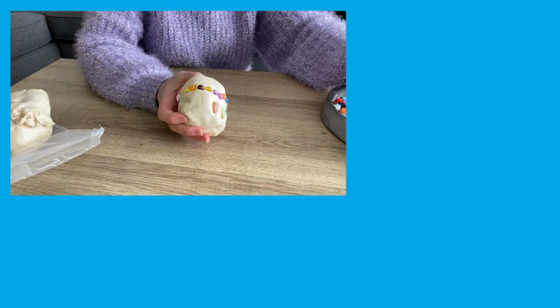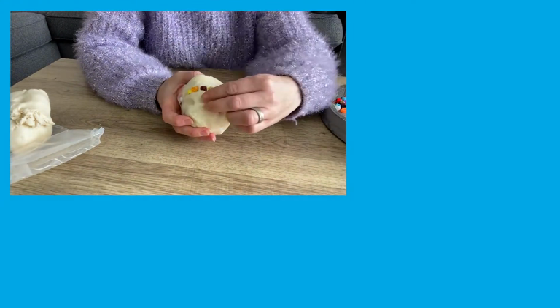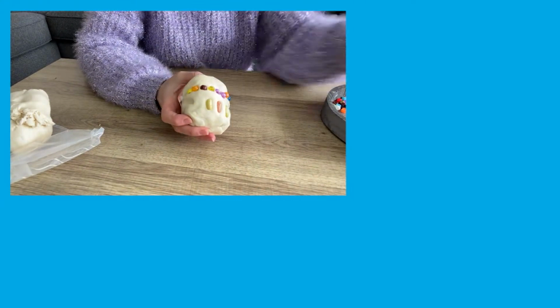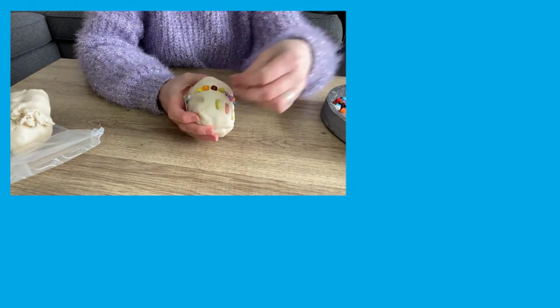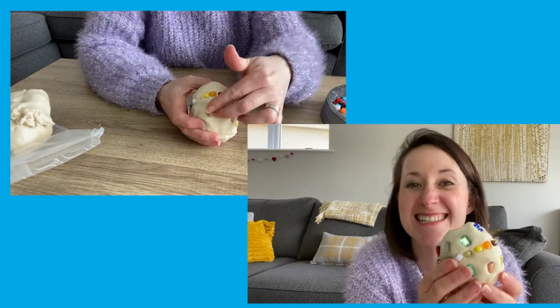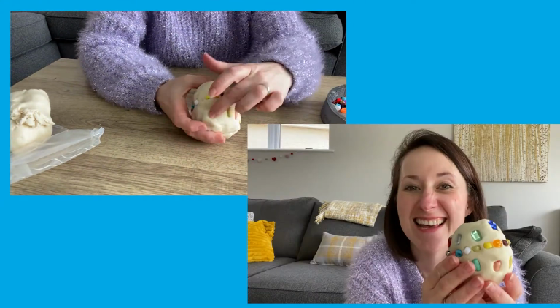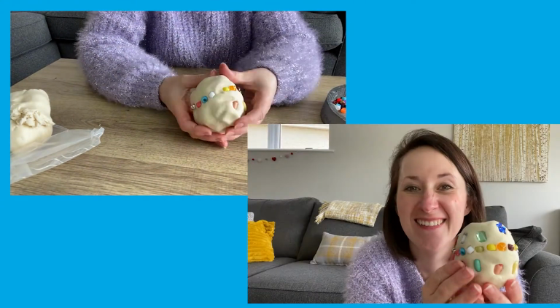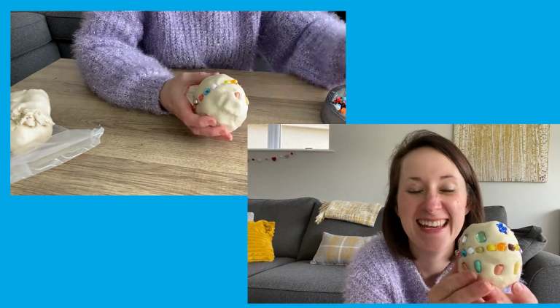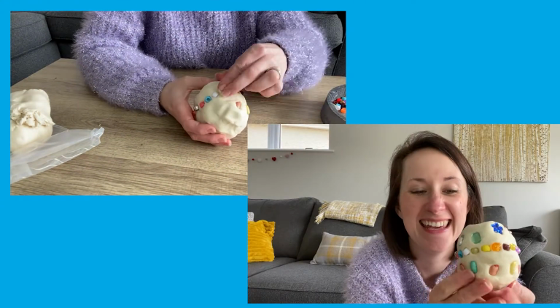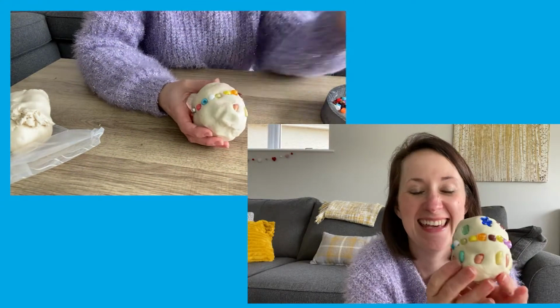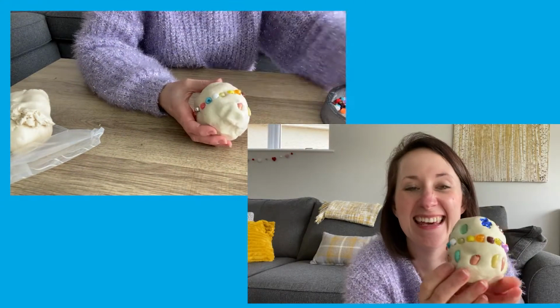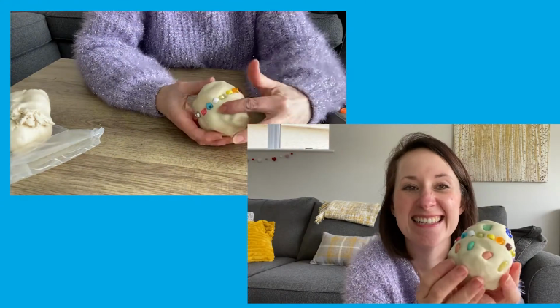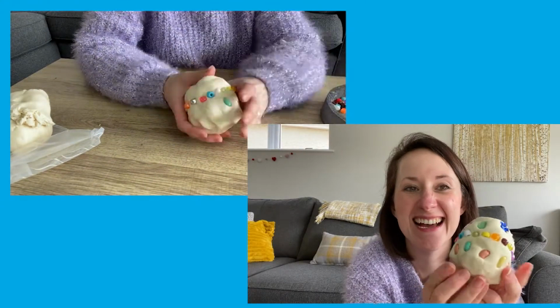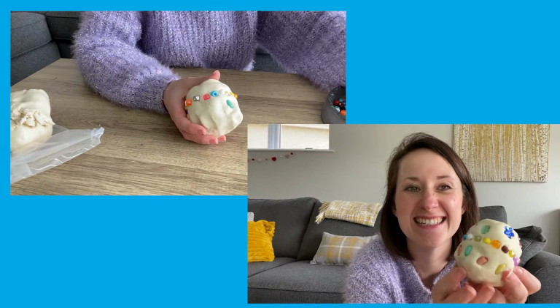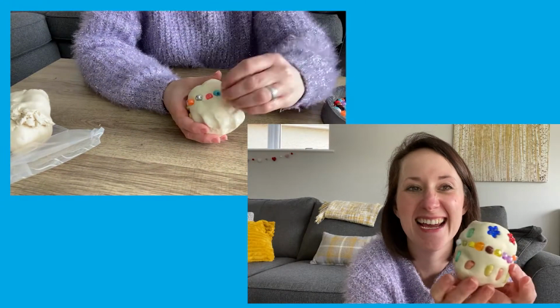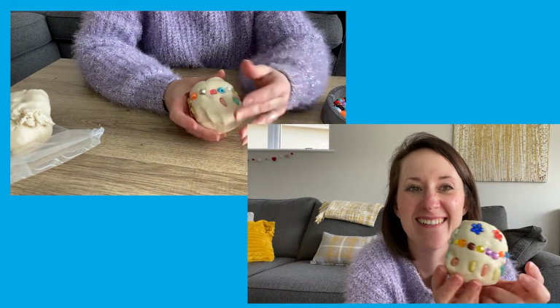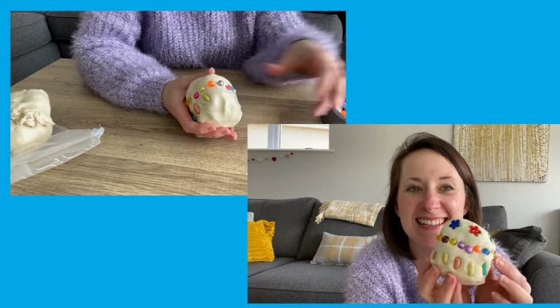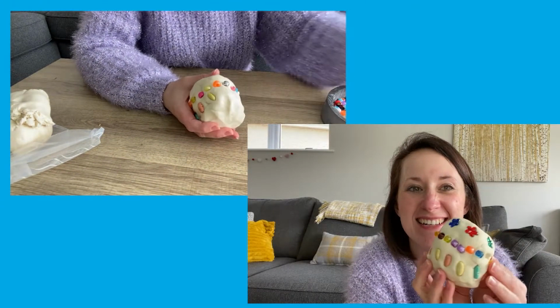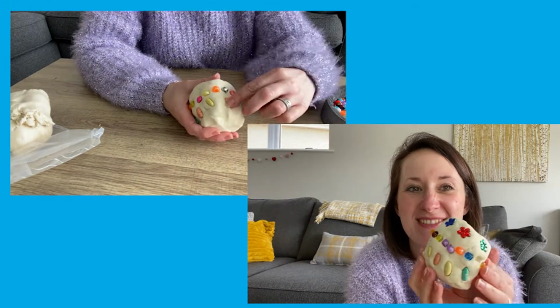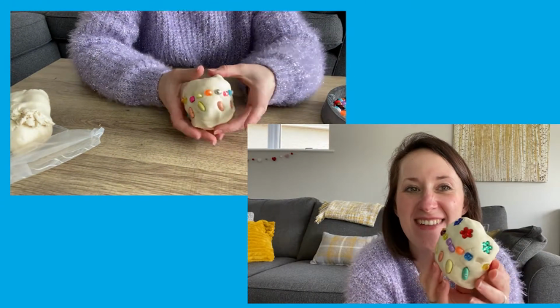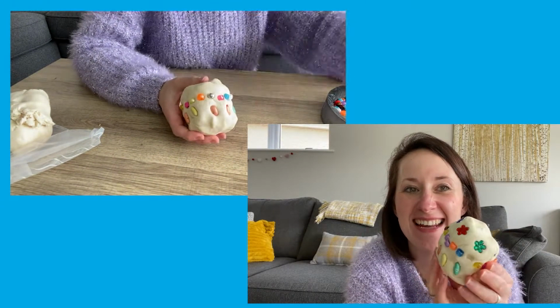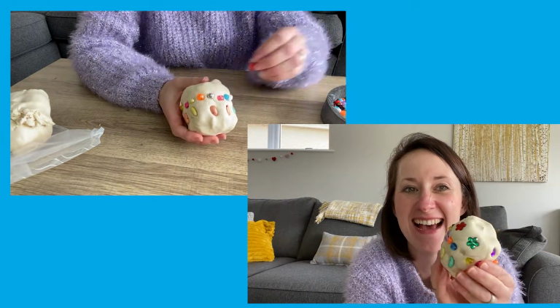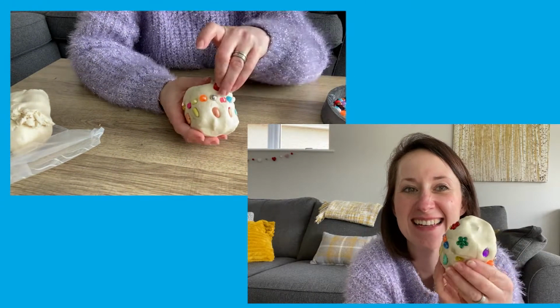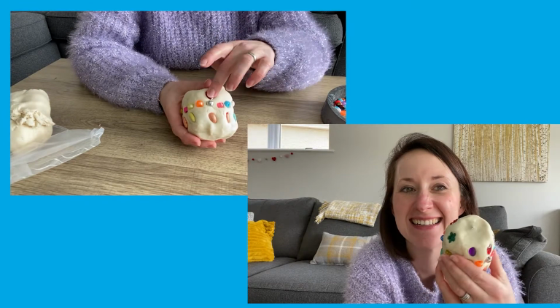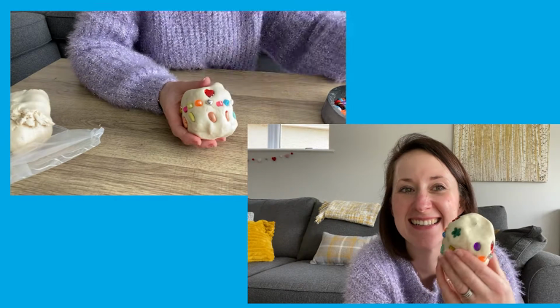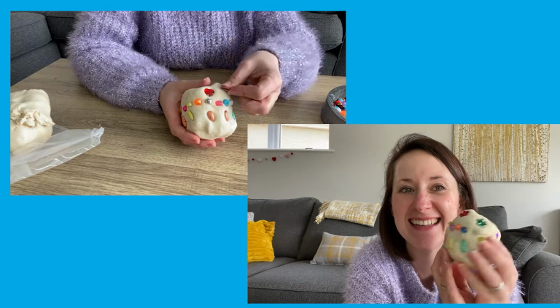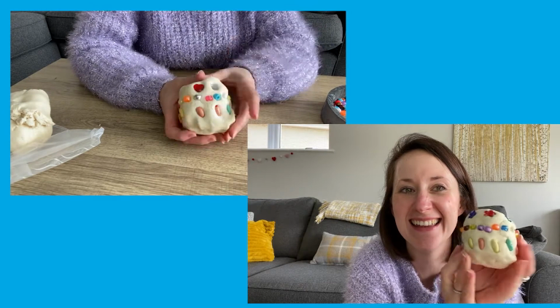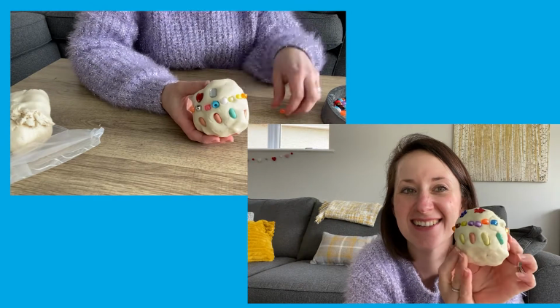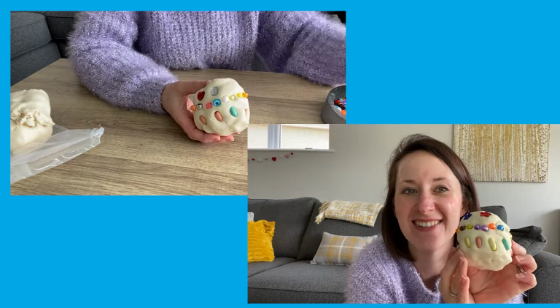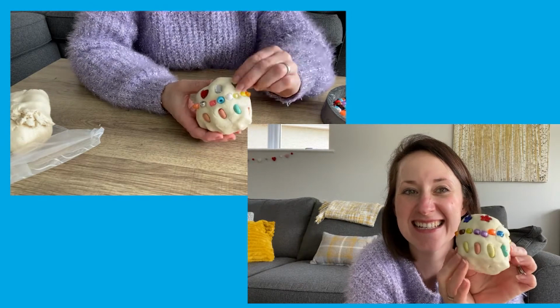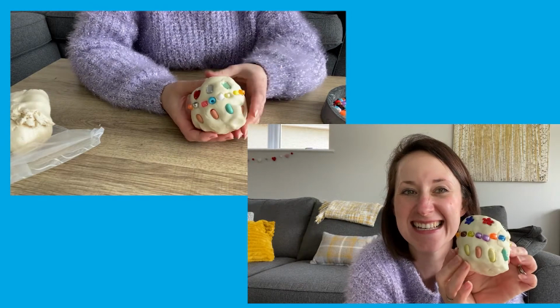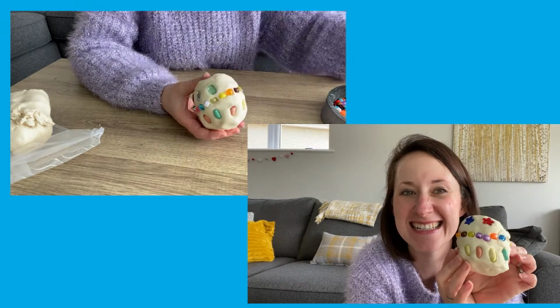So here is our decorated mermaid egg. It looks fantastic.